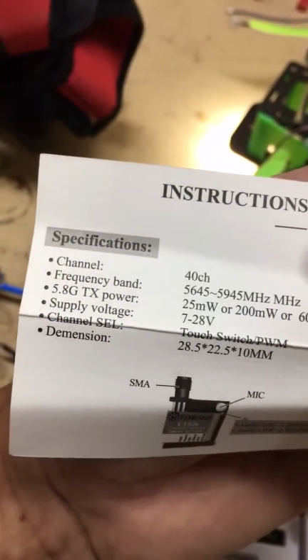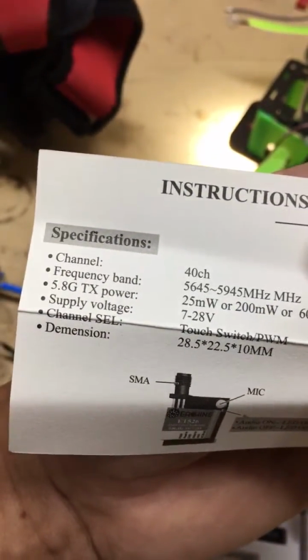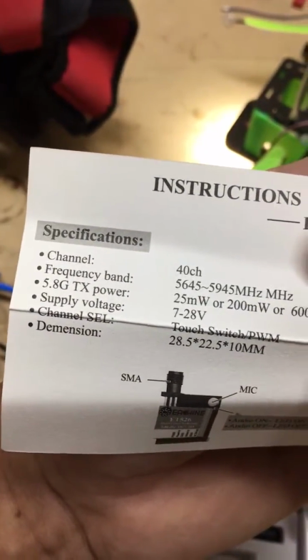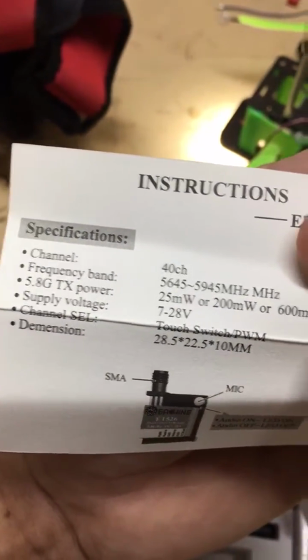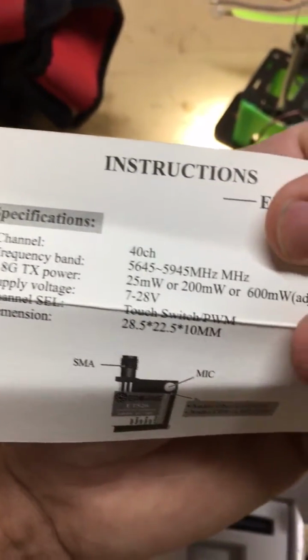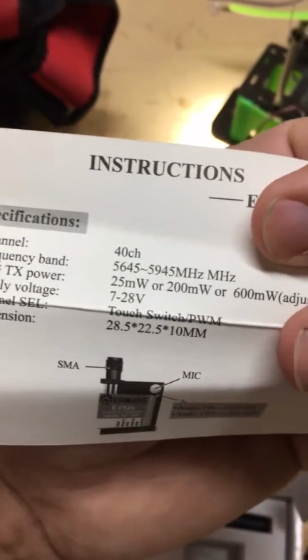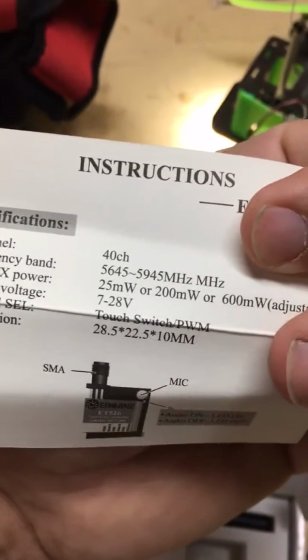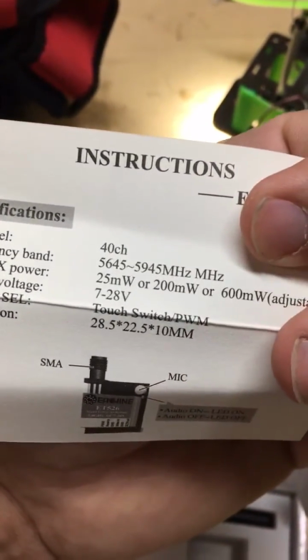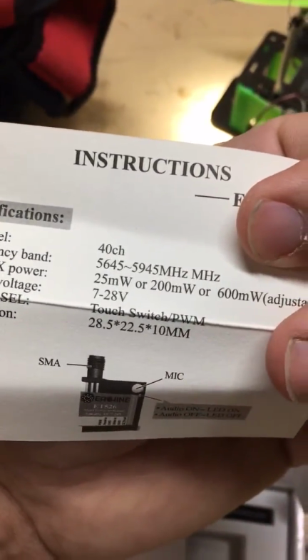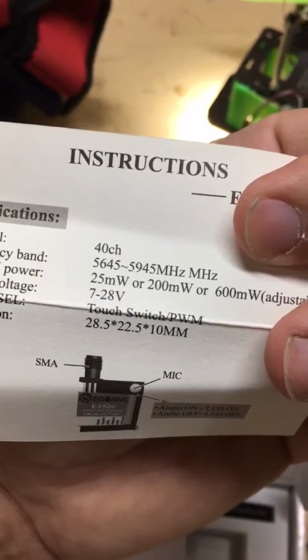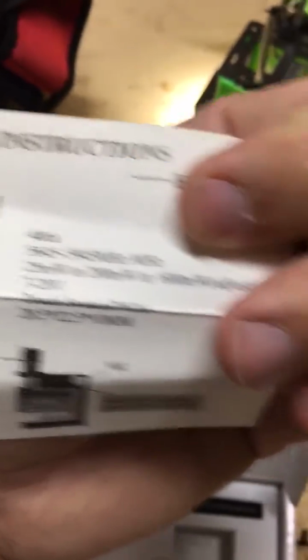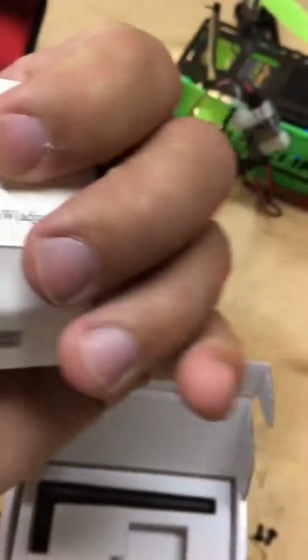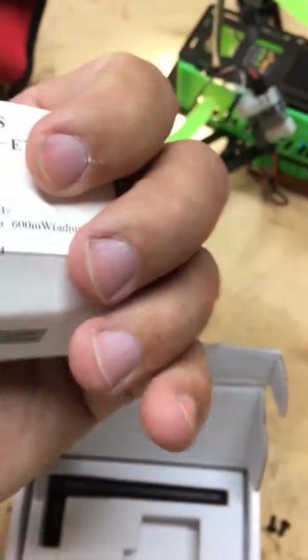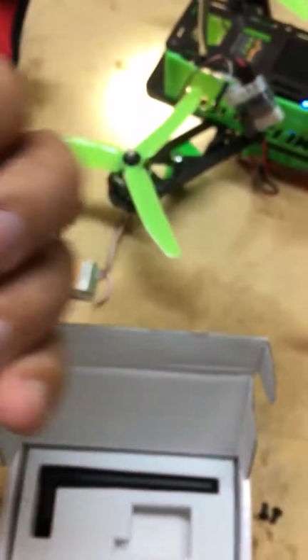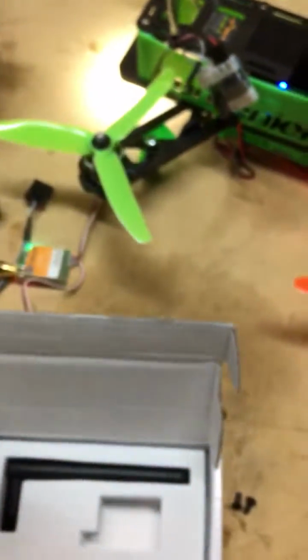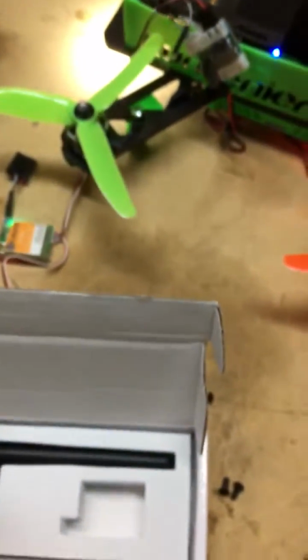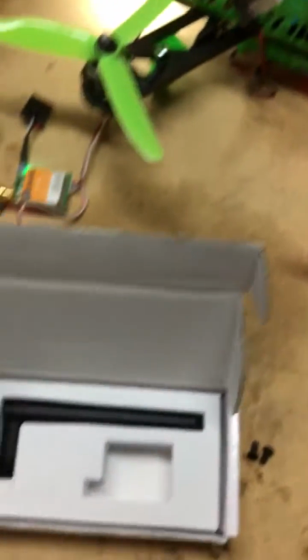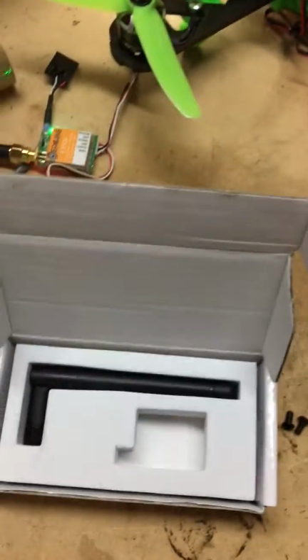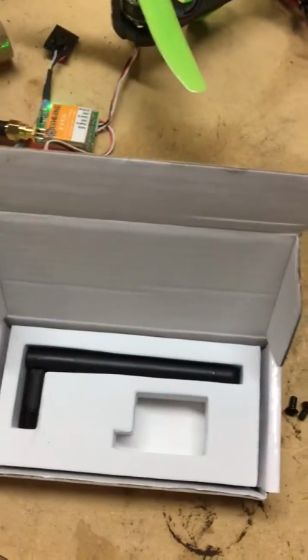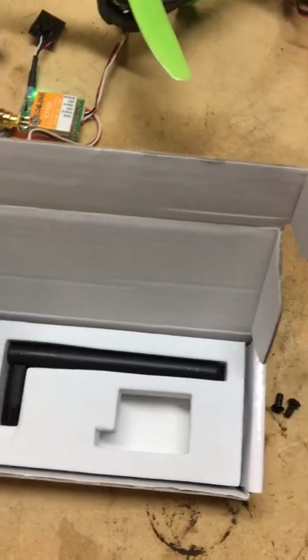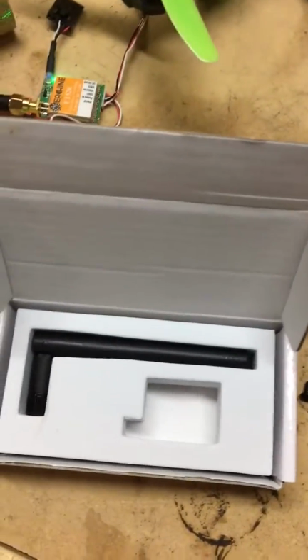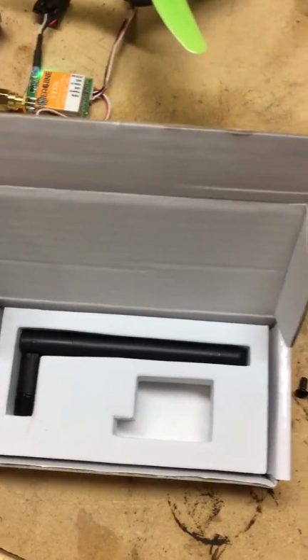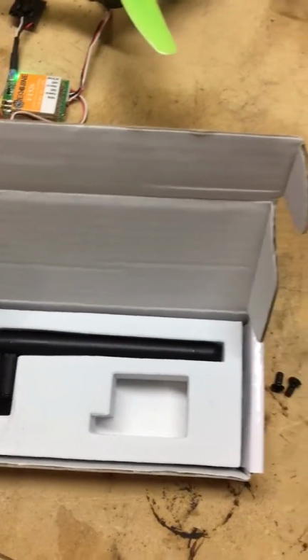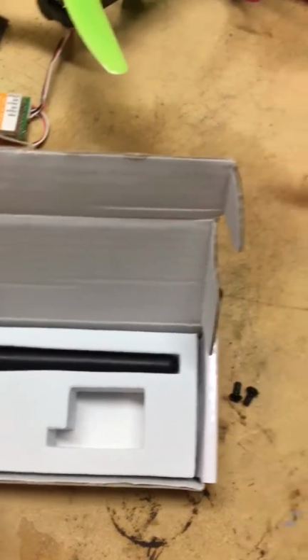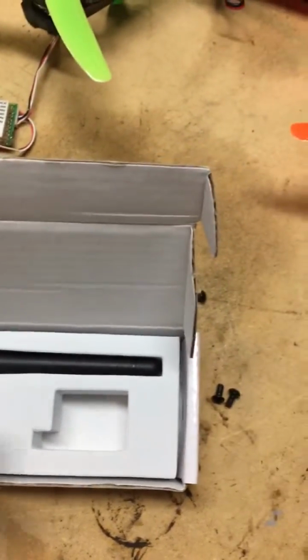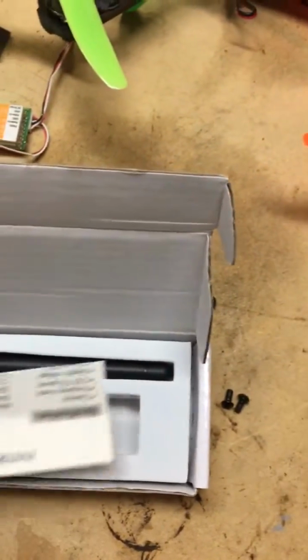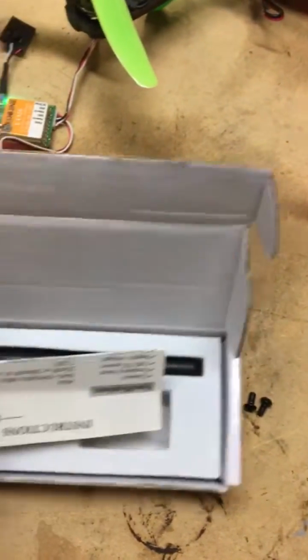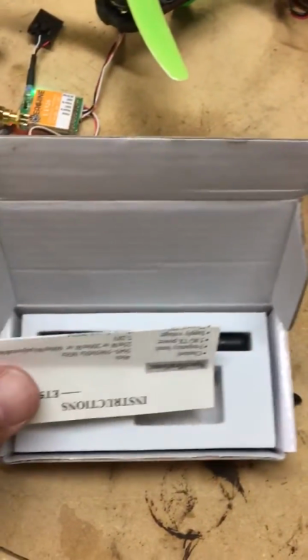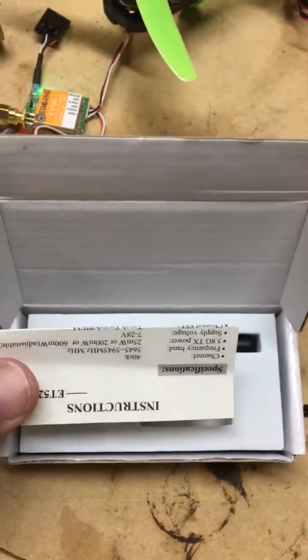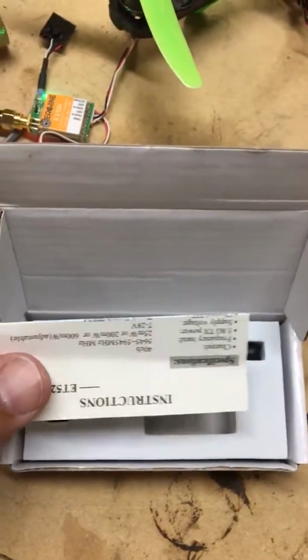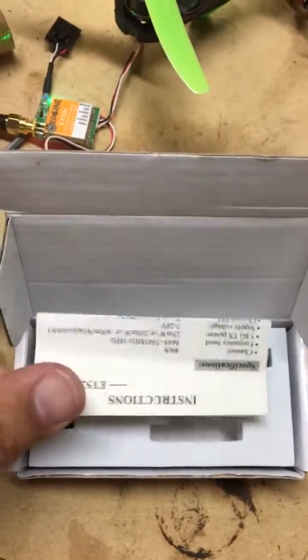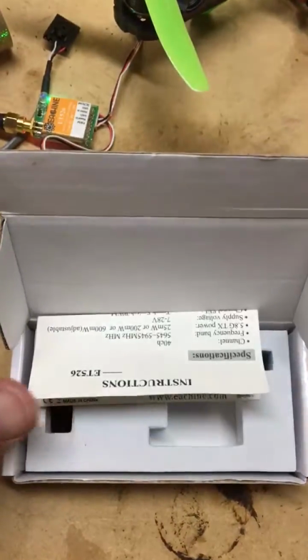Channel selection through PWM — I haven't tinkered with that yet to try to figure that out.